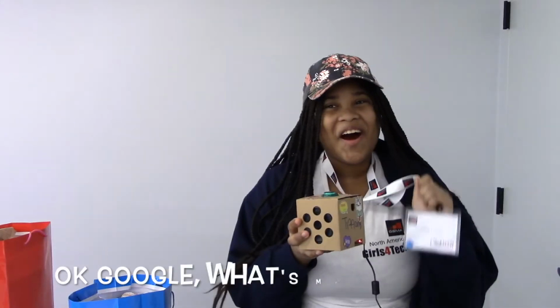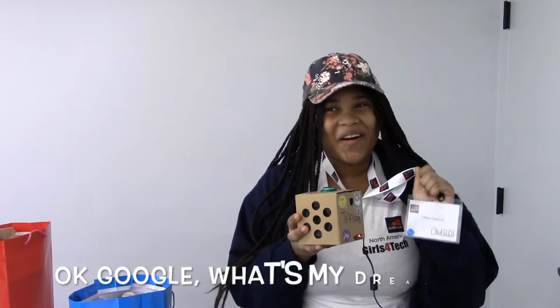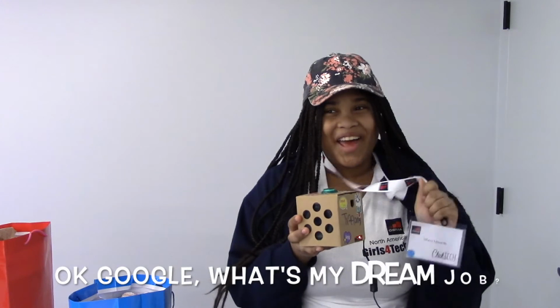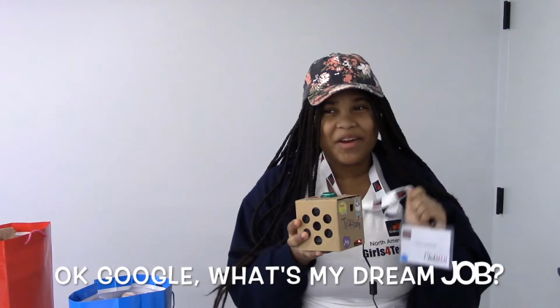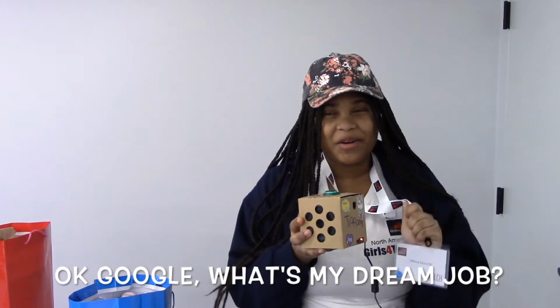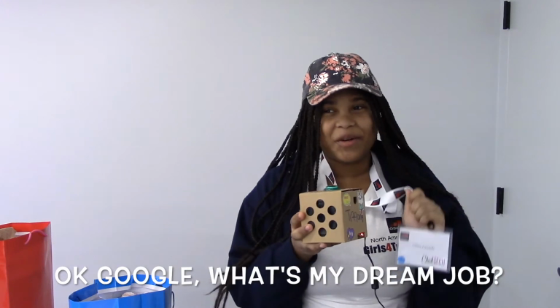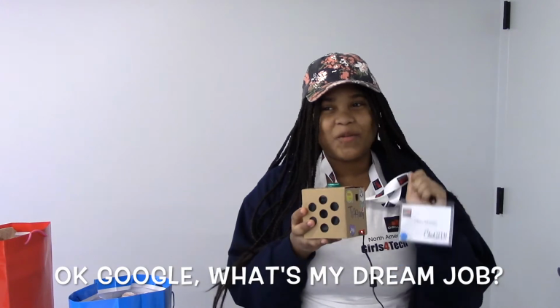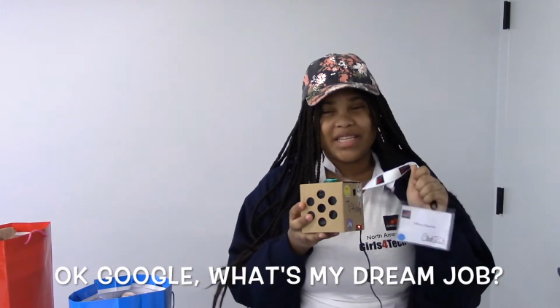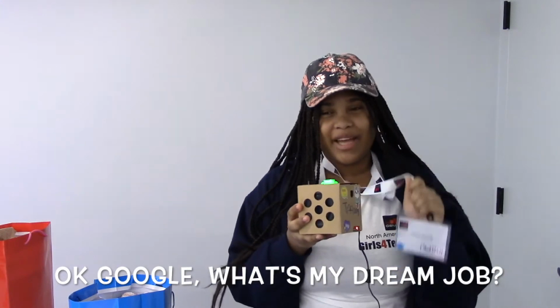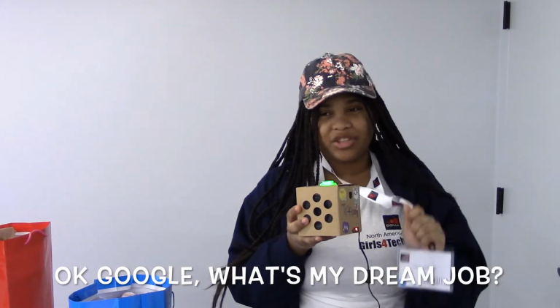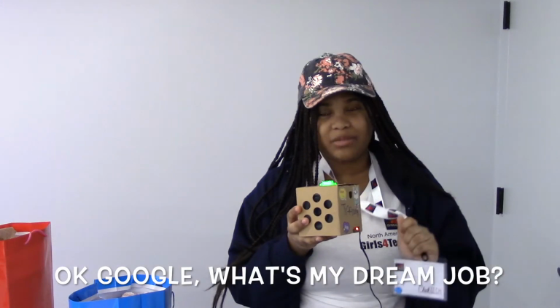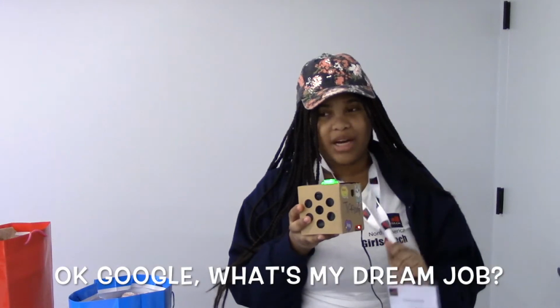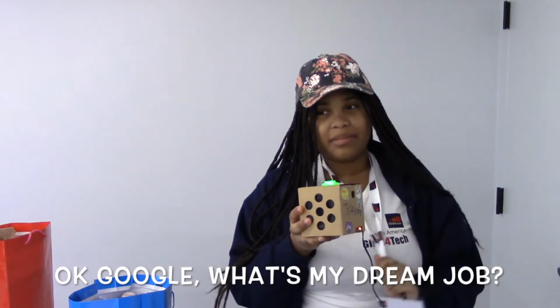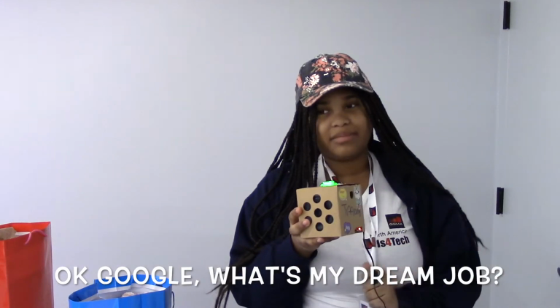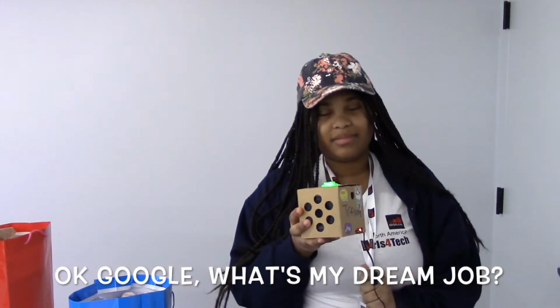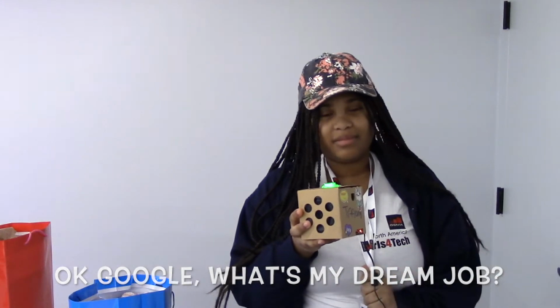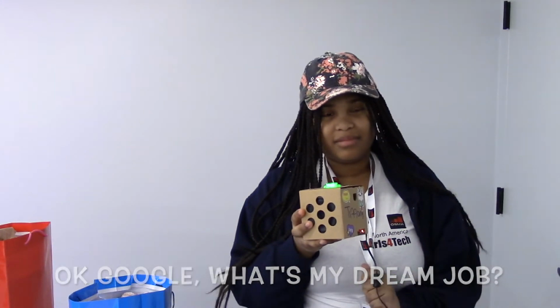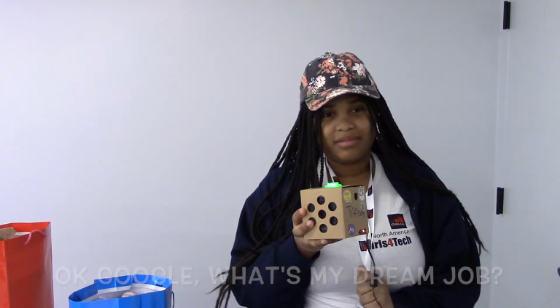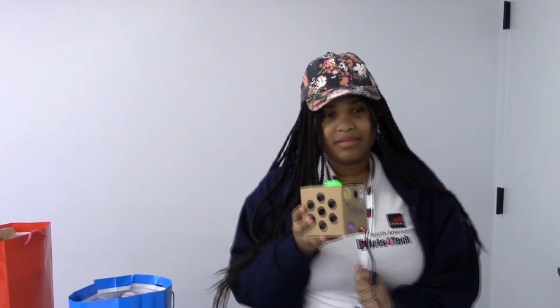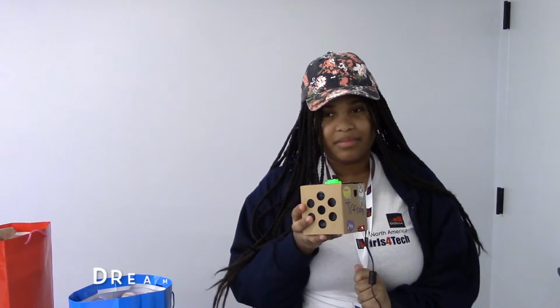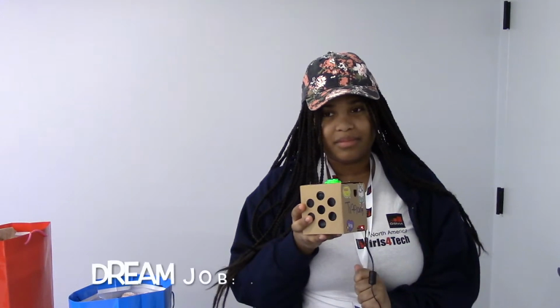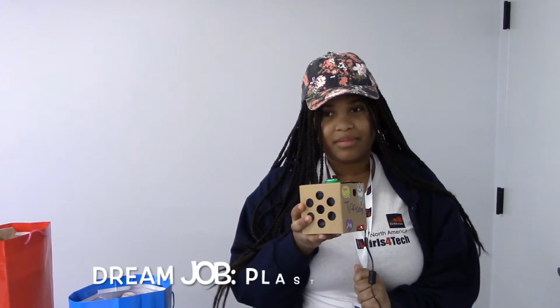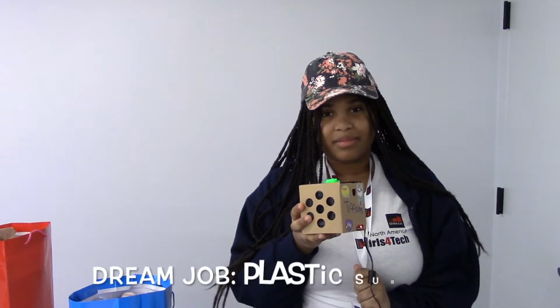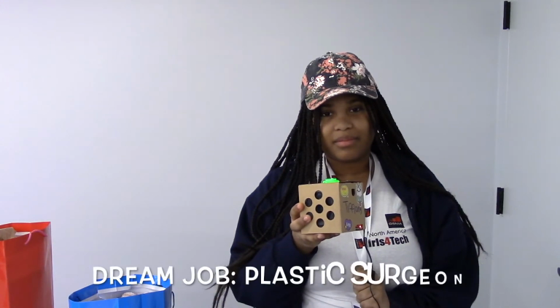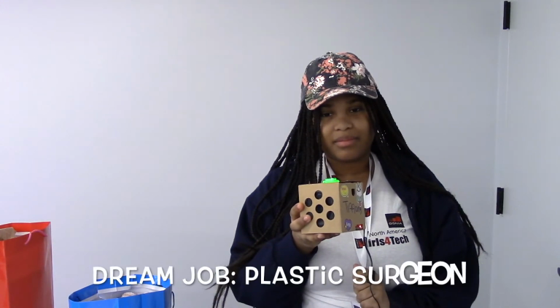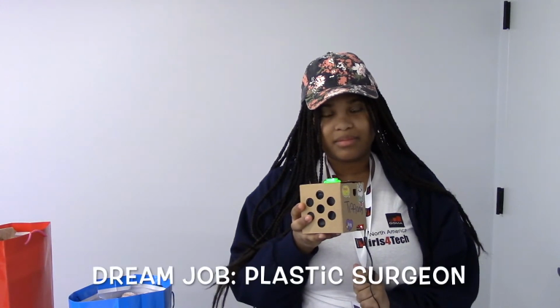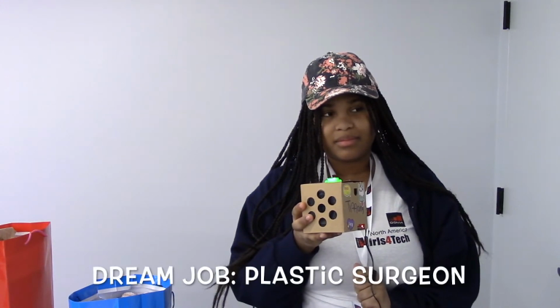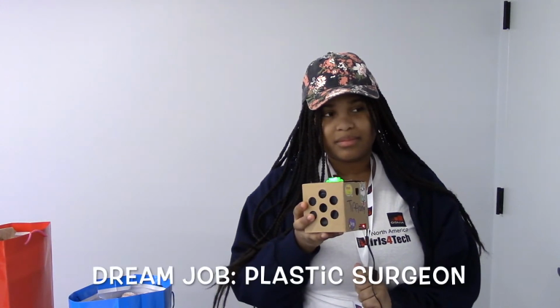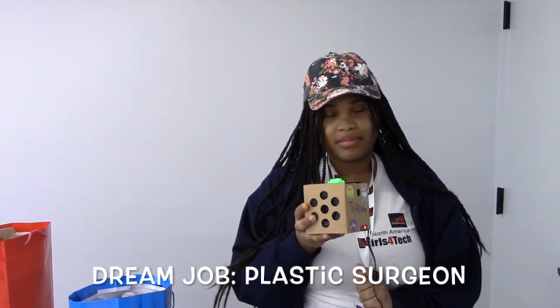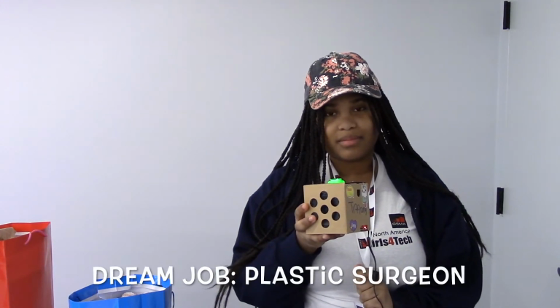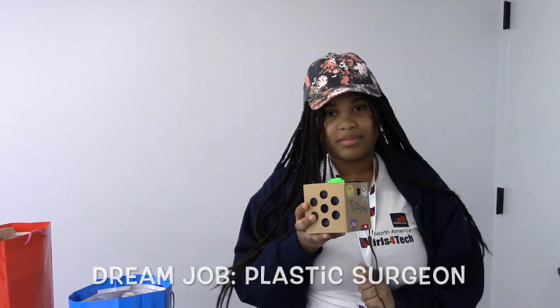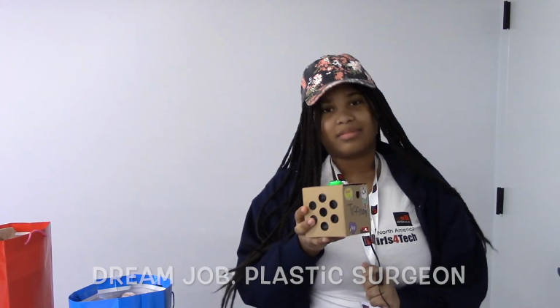Okay Google, what is my dream job? My dream job is to be a plastic surgeon.